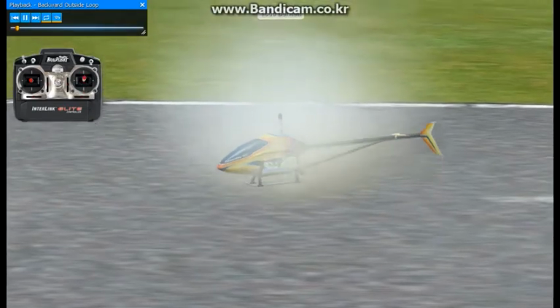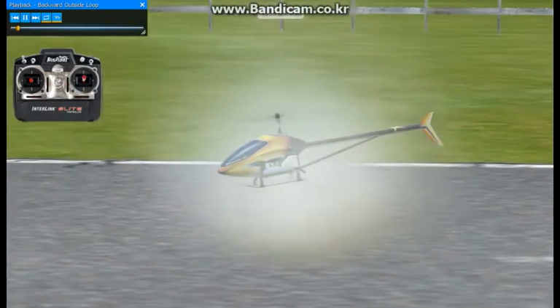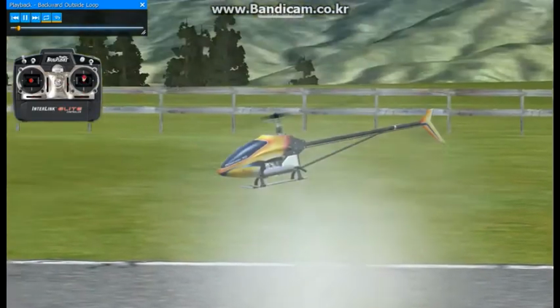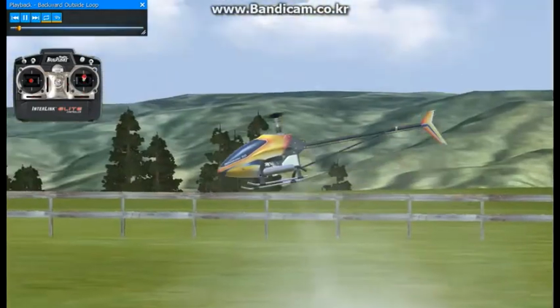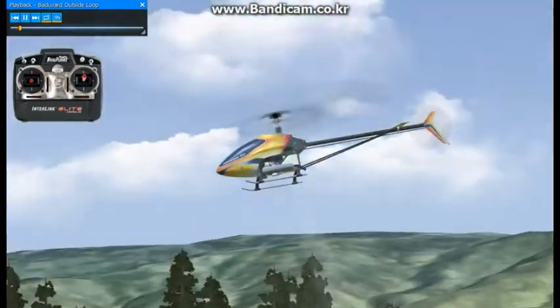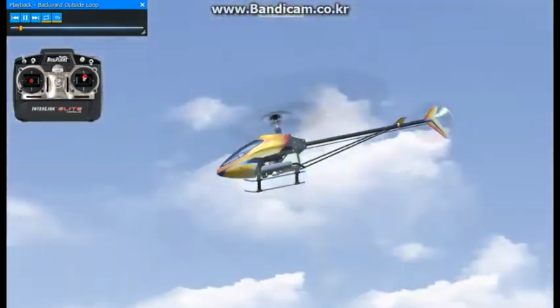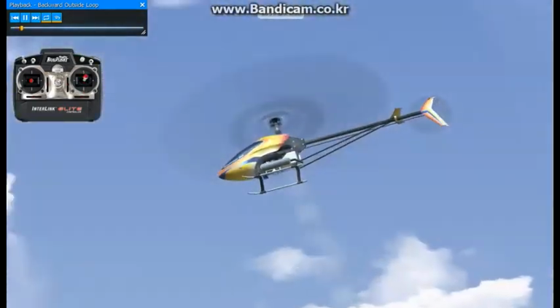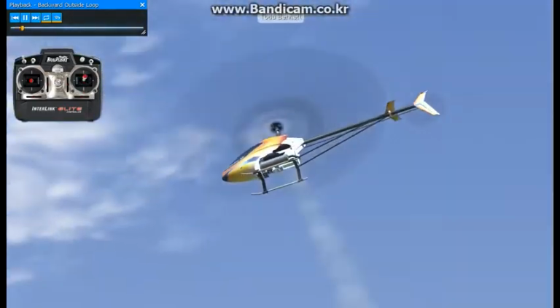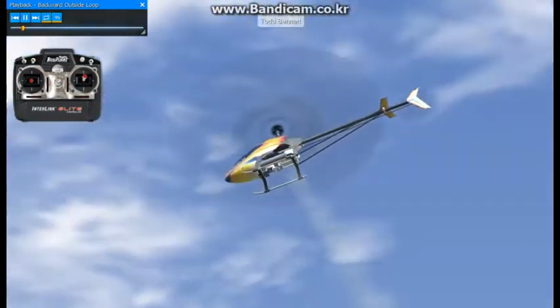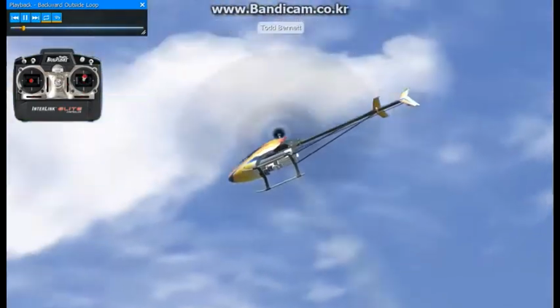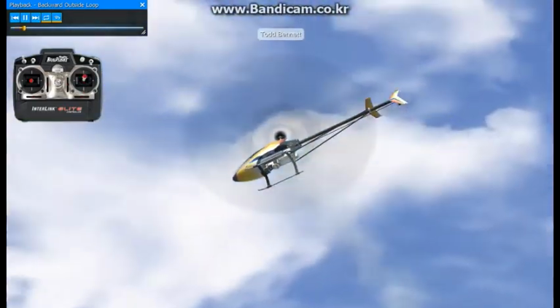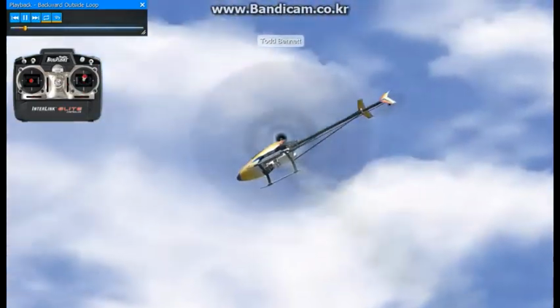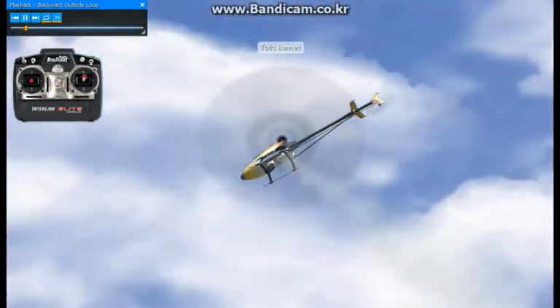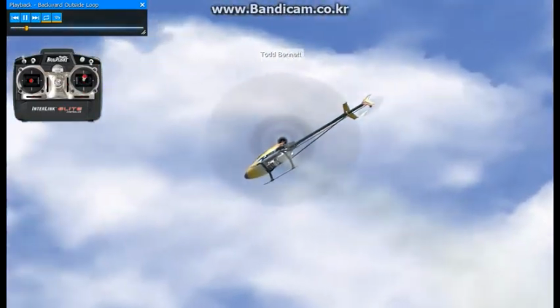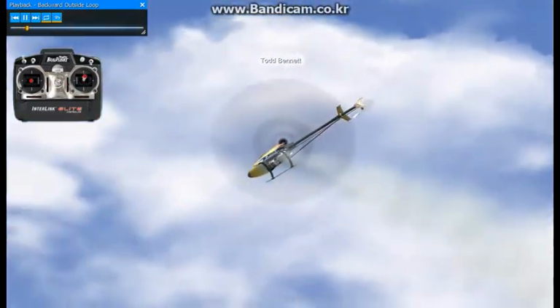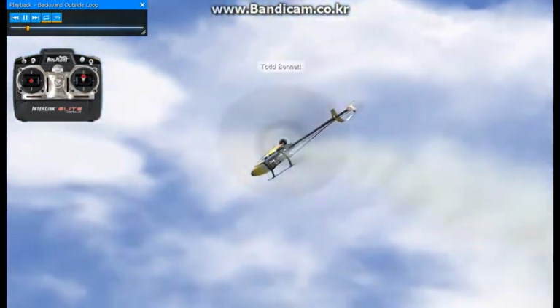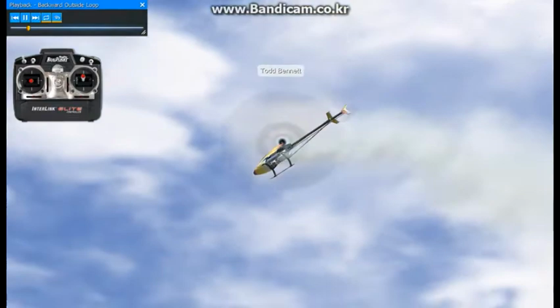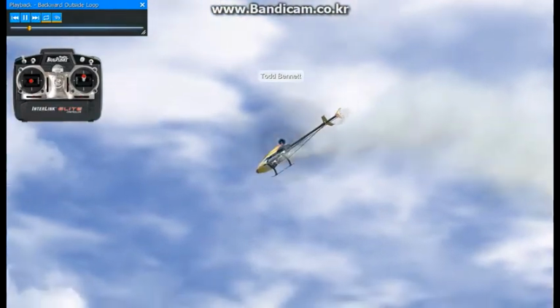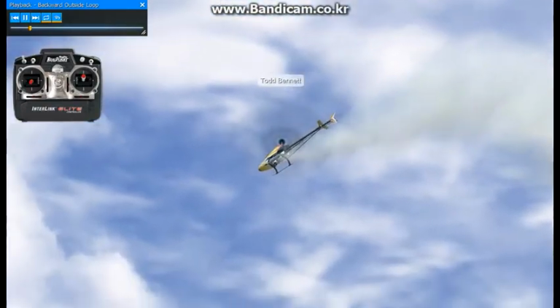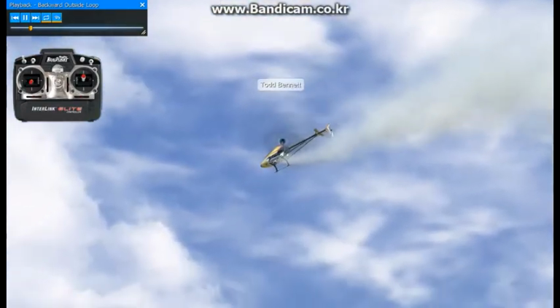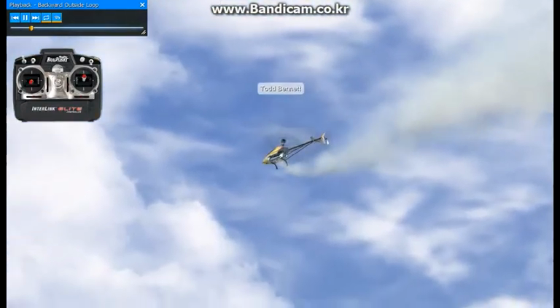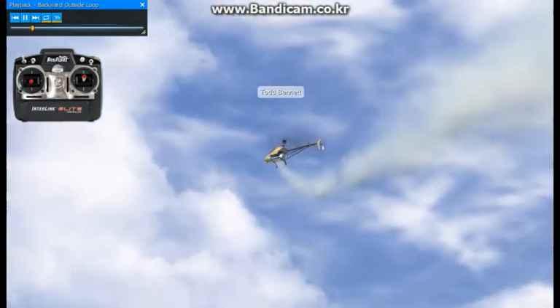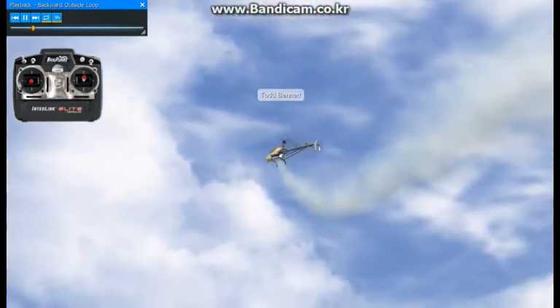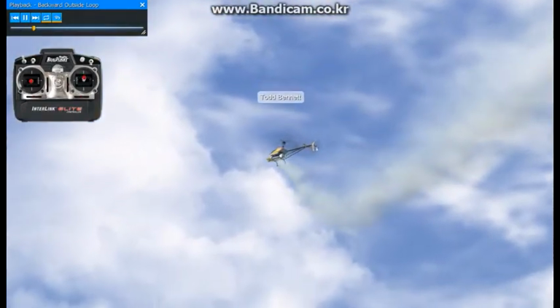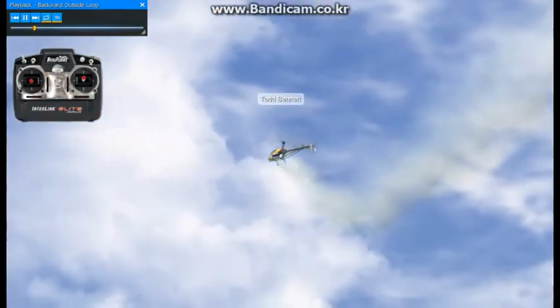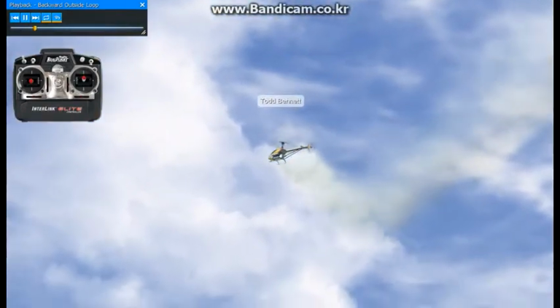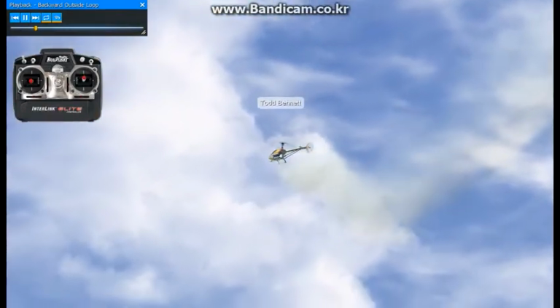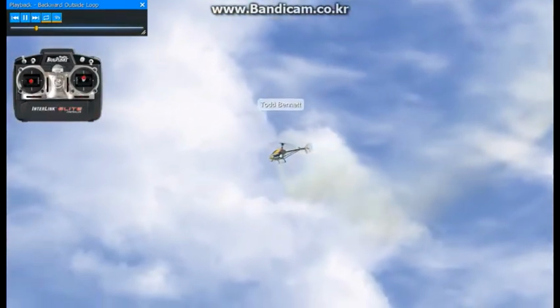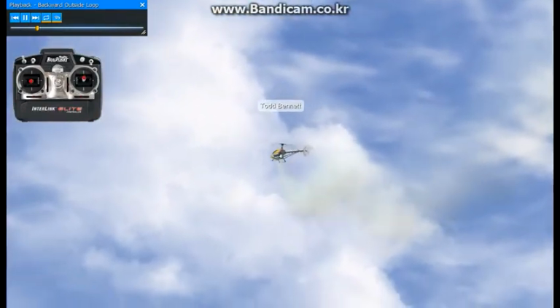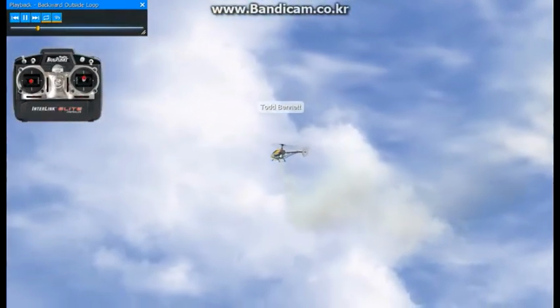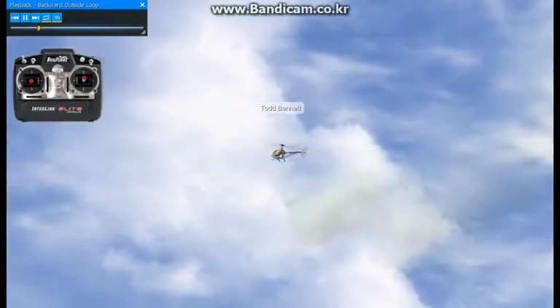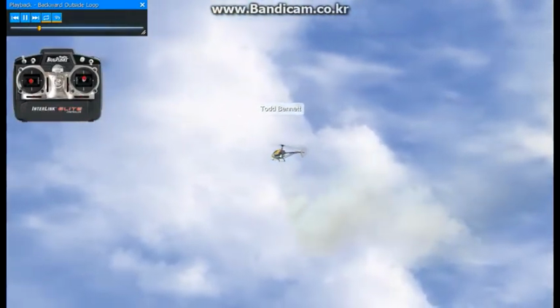This next maneuver we're going to practice is a backward loop. I do a couple of these here, kind of similar to the forward loop.